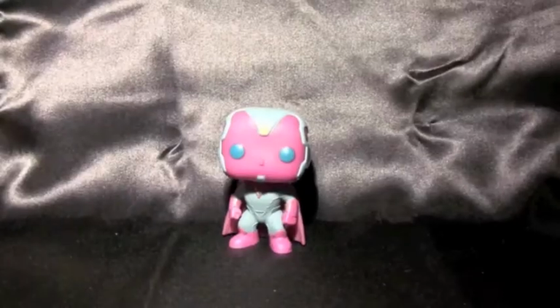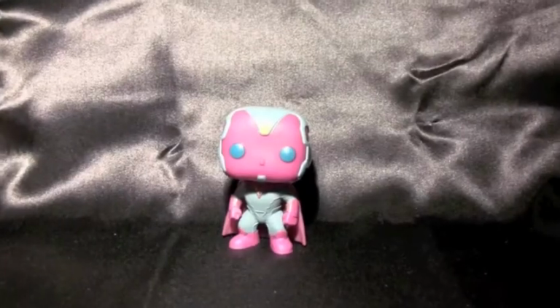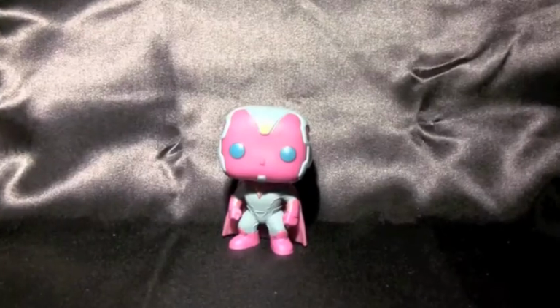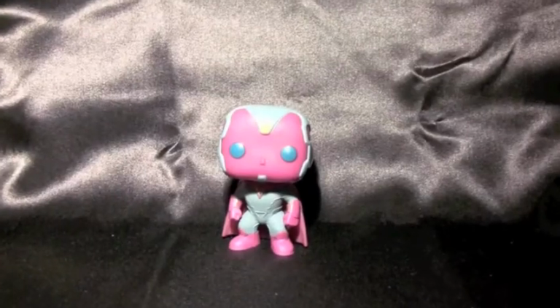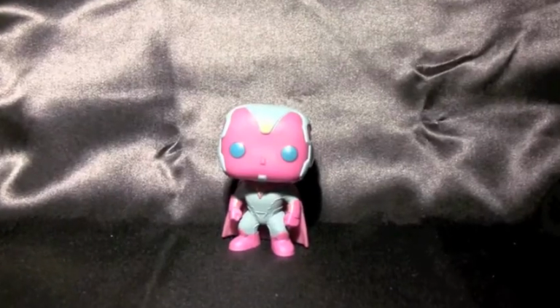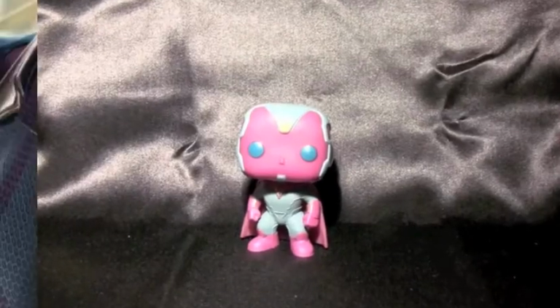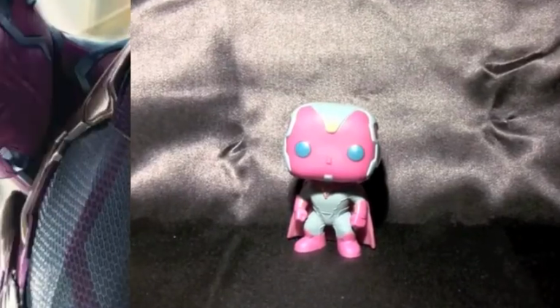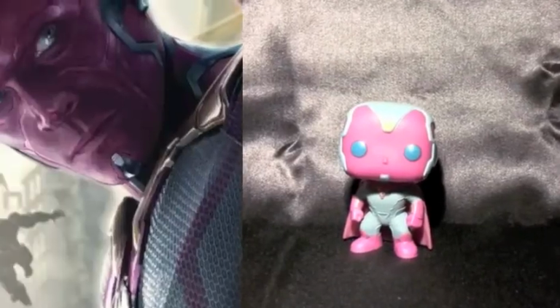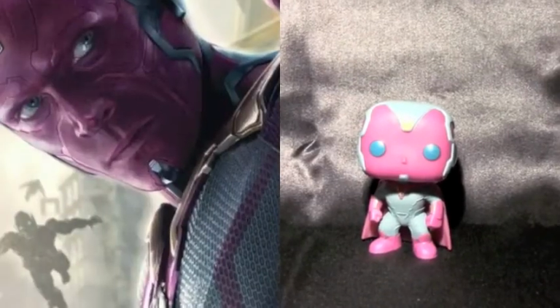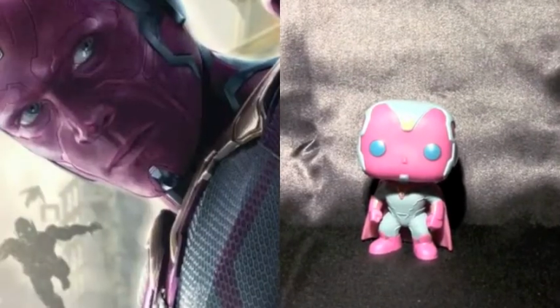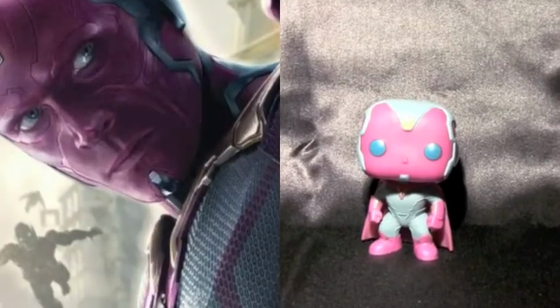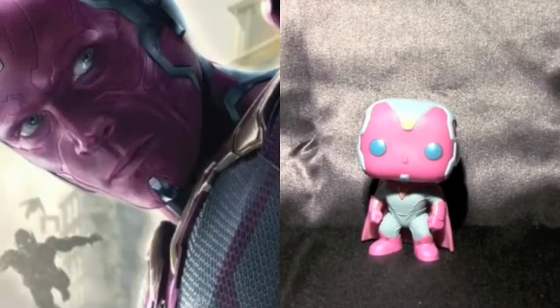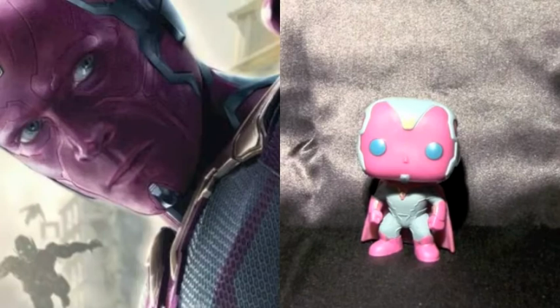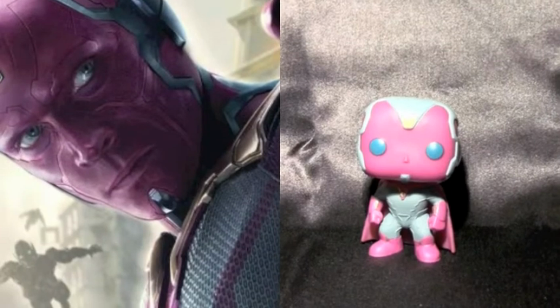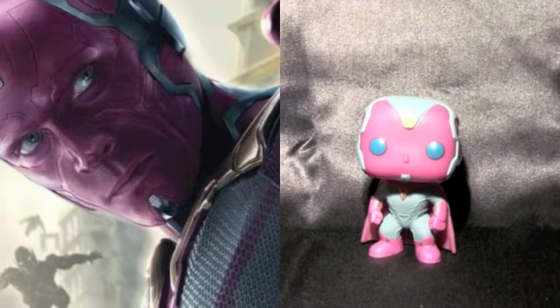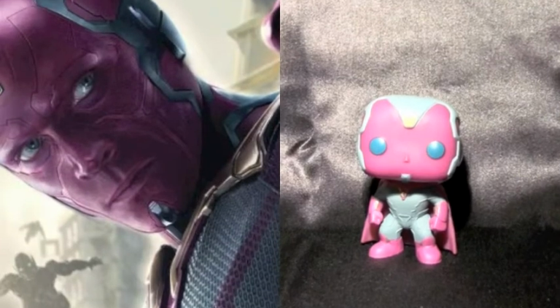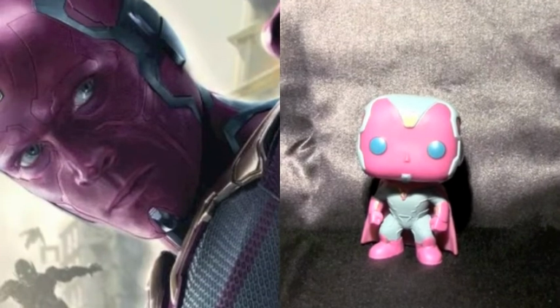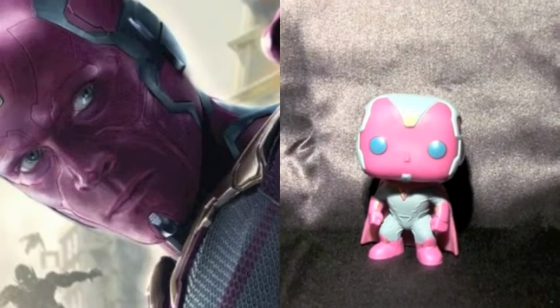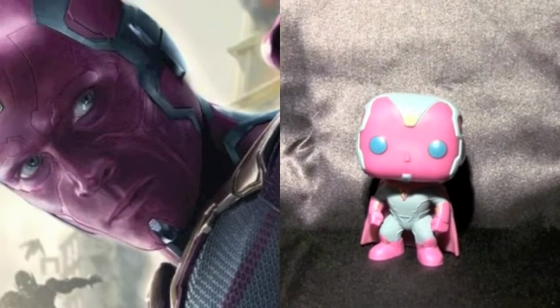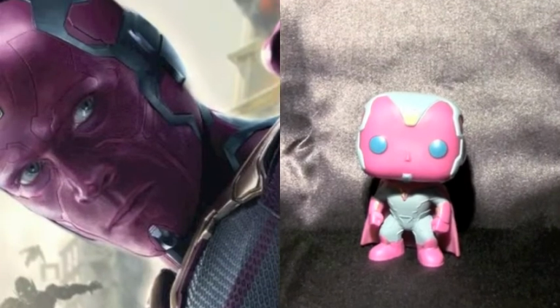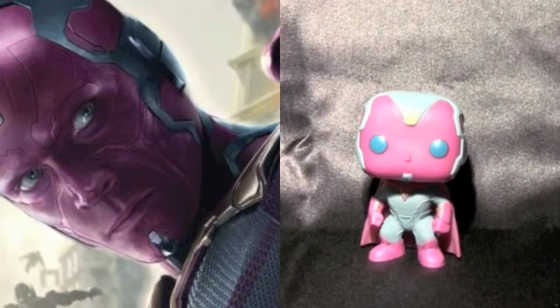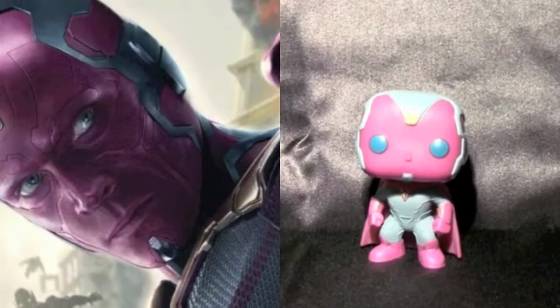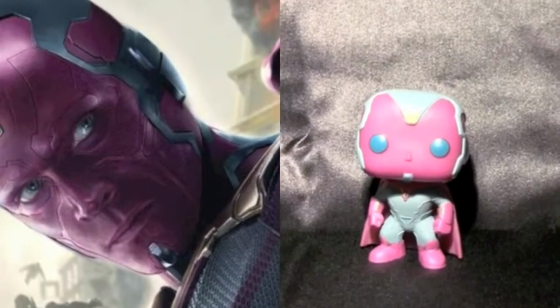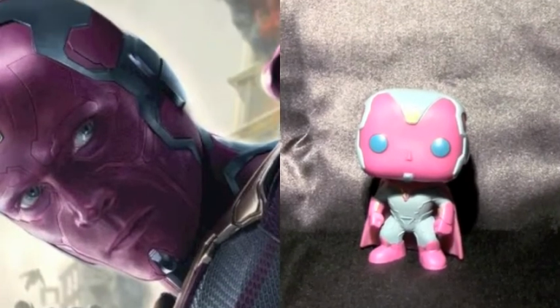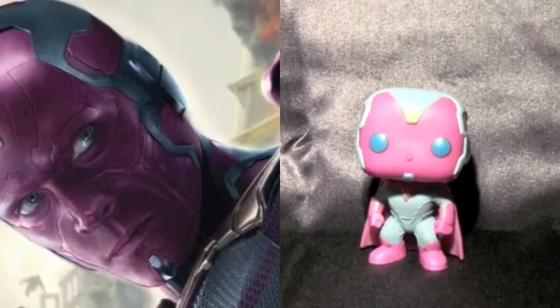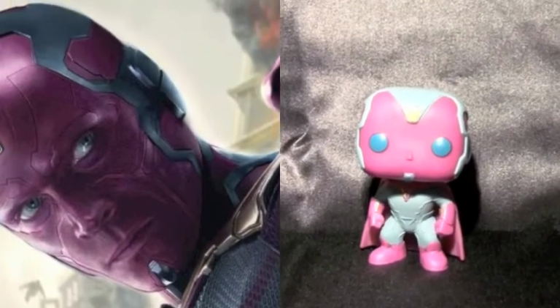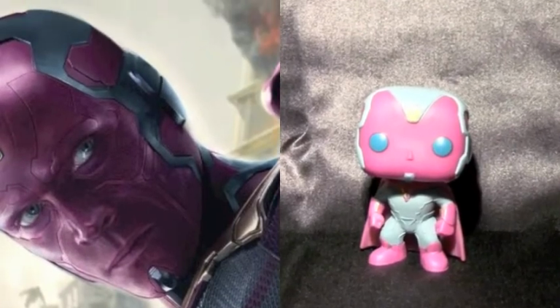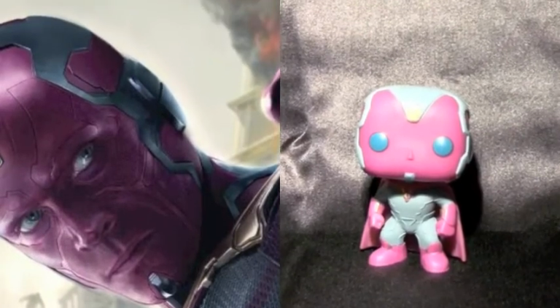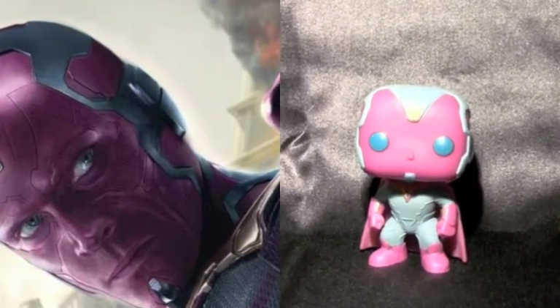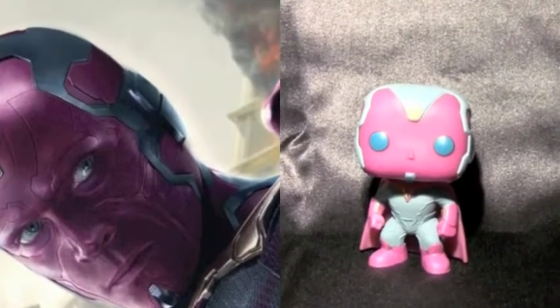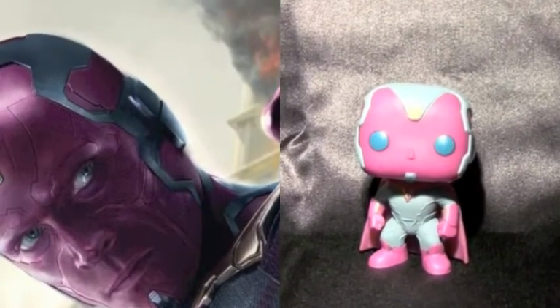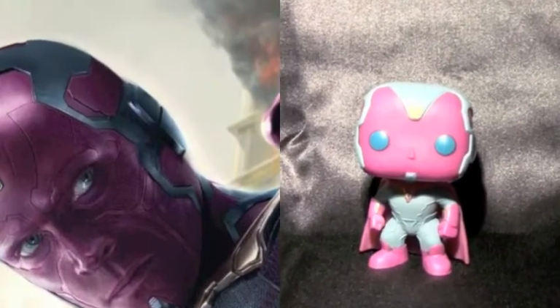While Vision isn't the most exciting figure I've ever reviewed, he is definitely one of the most well done, and I'm very pleased with the way that this figure came out.